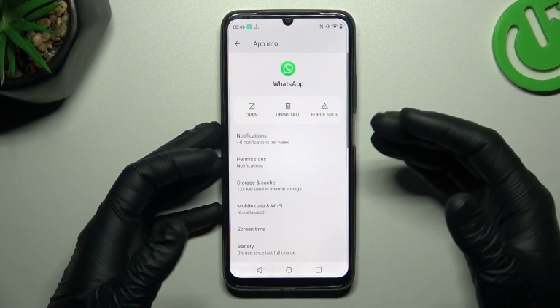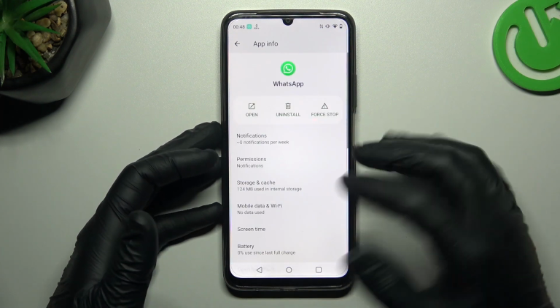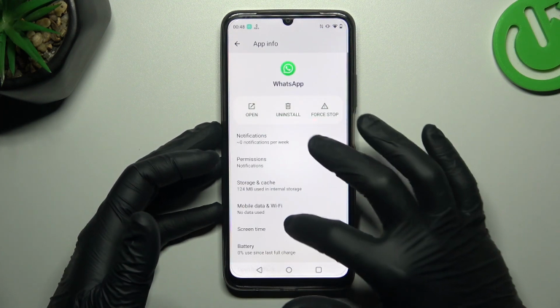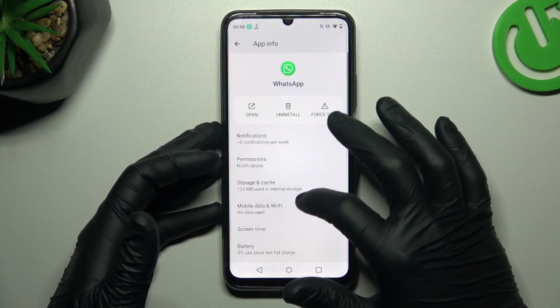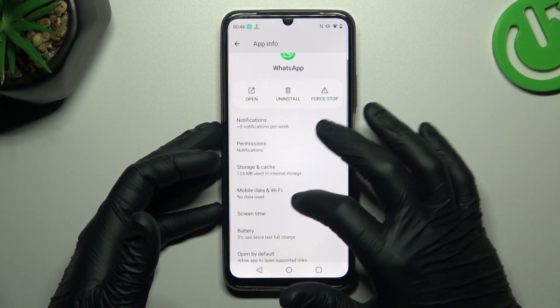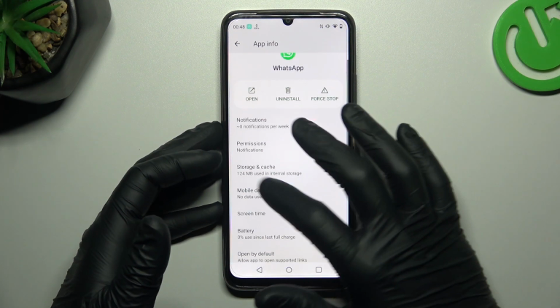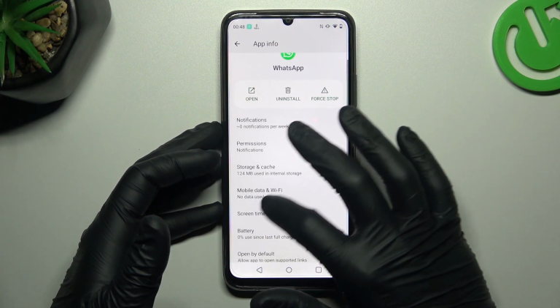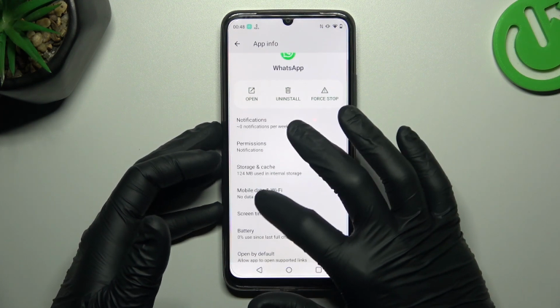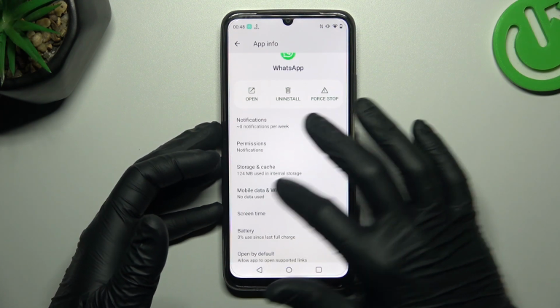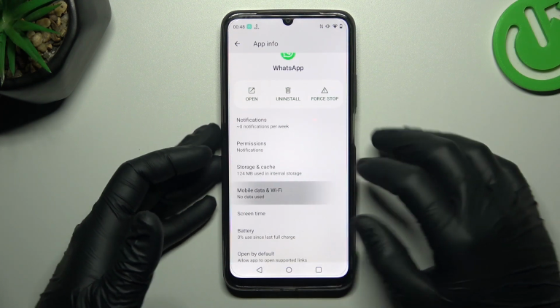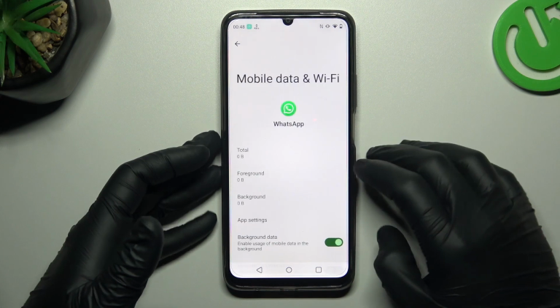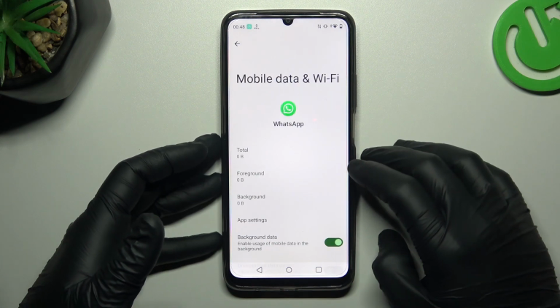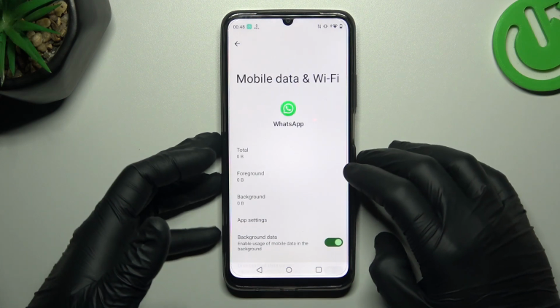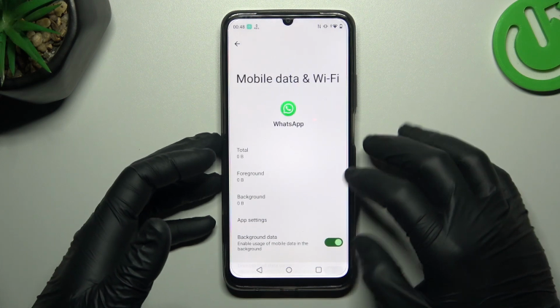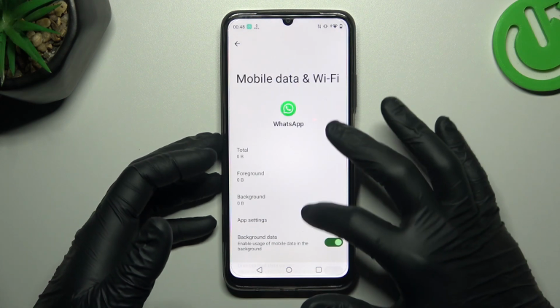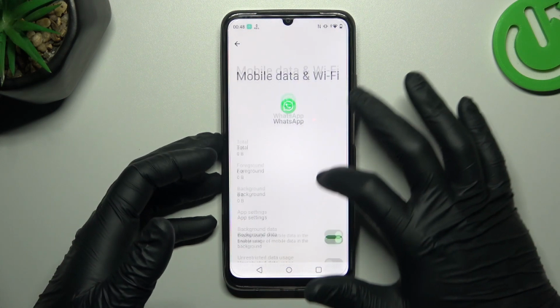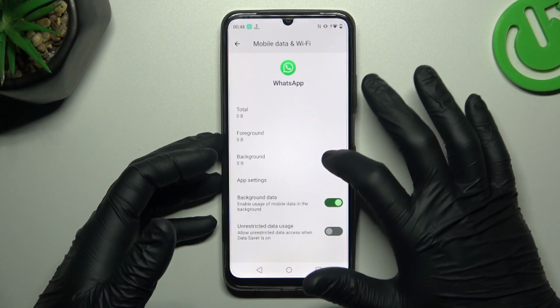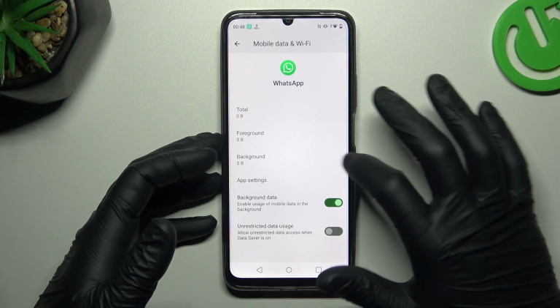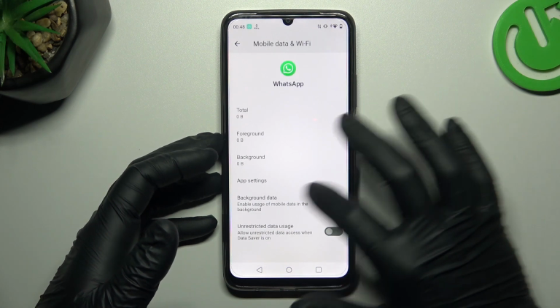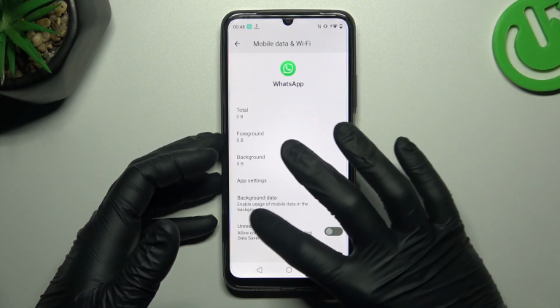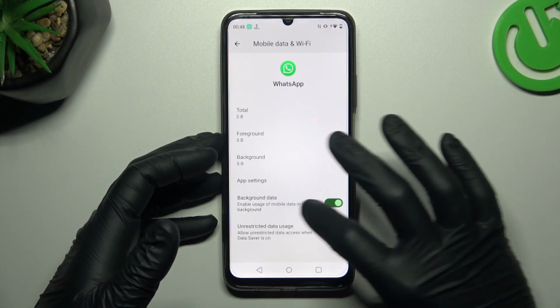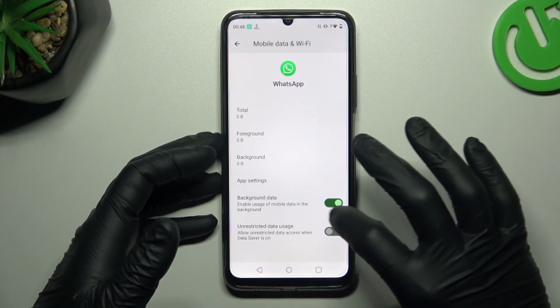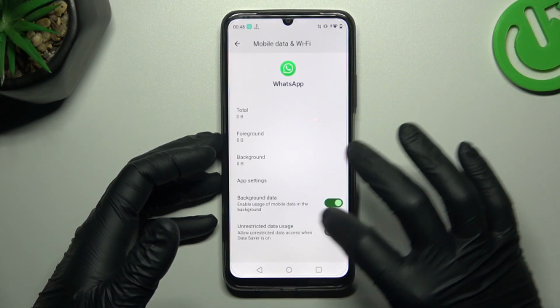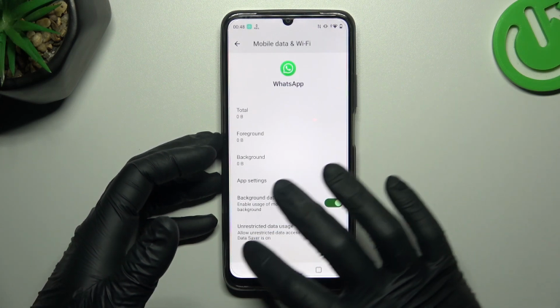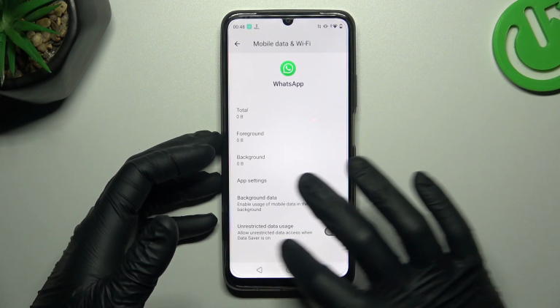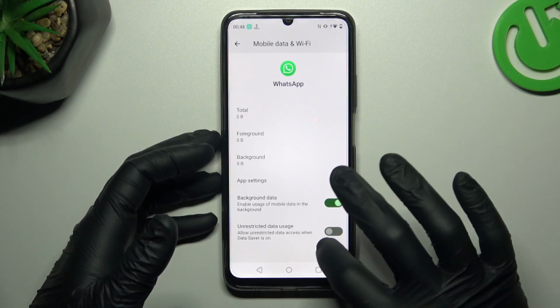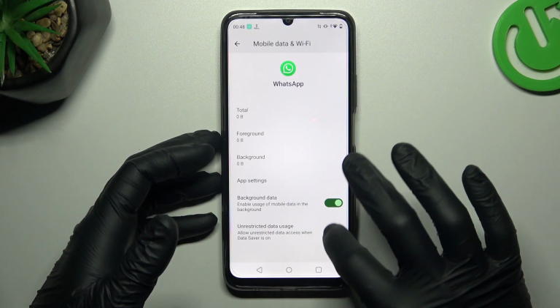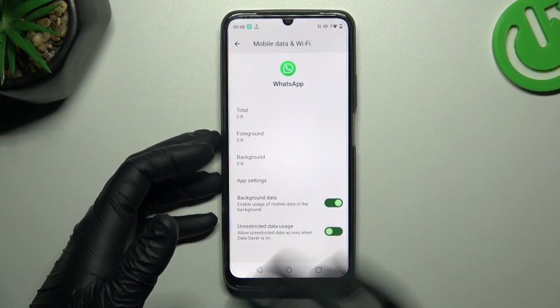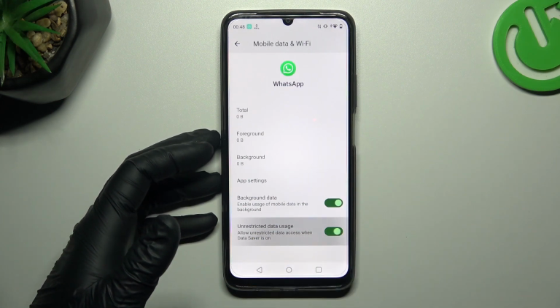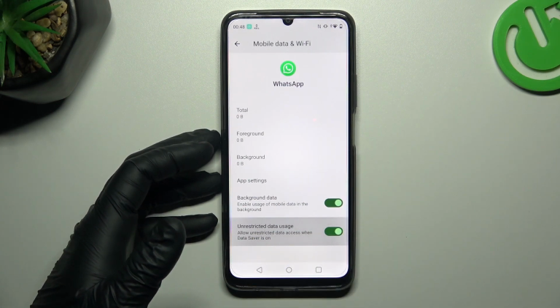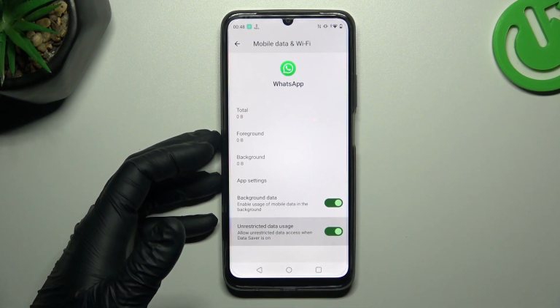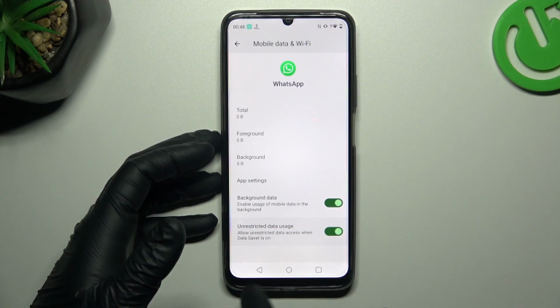After that, you can also go to the Mobile Data and Wi-Fi section and enable the background data and unrestricted data usage.